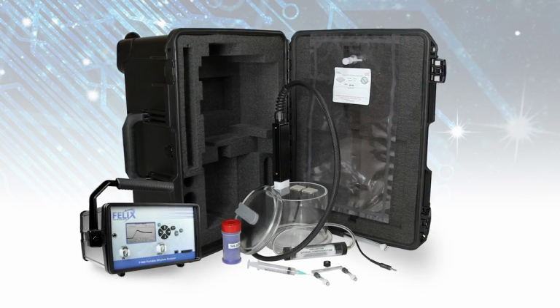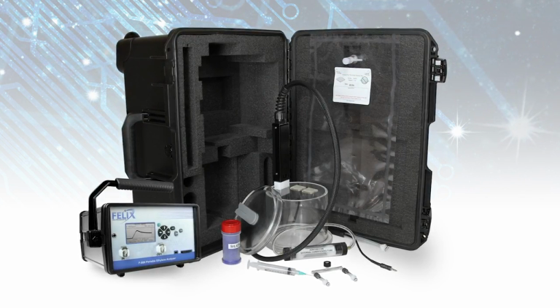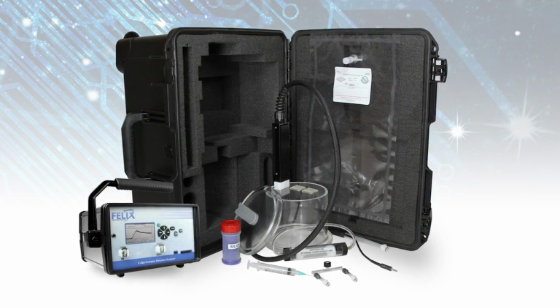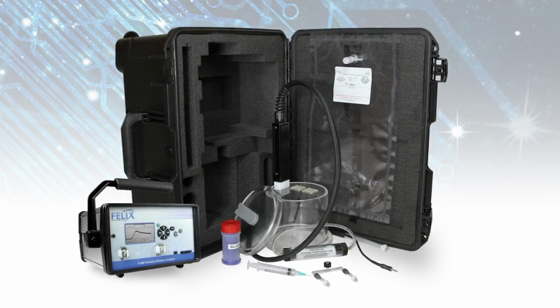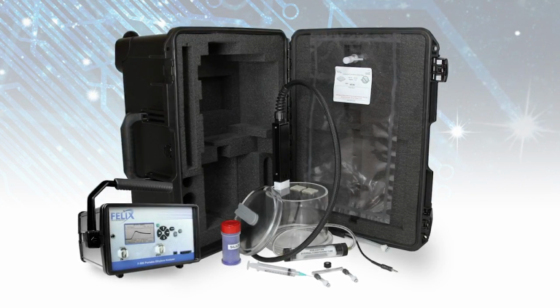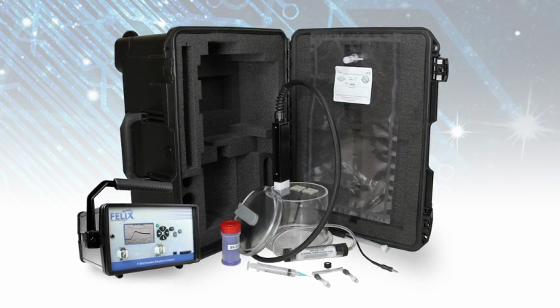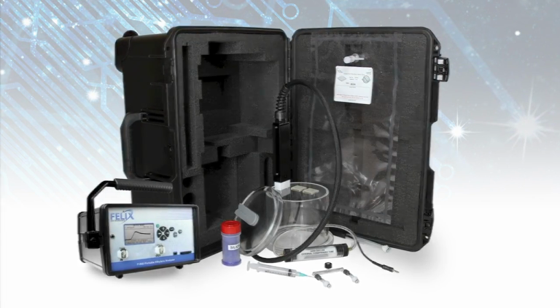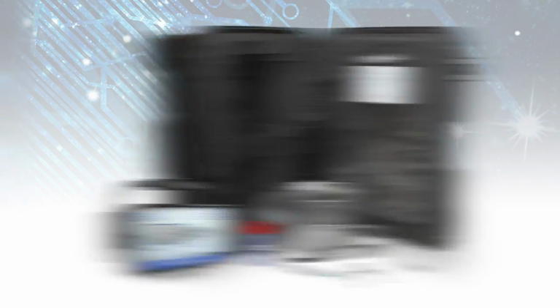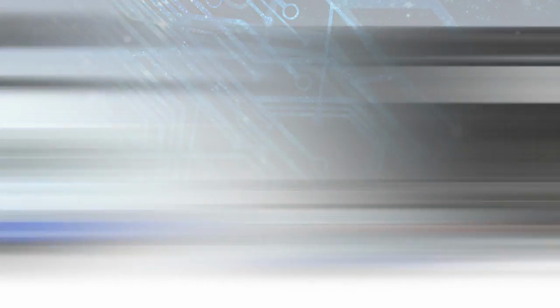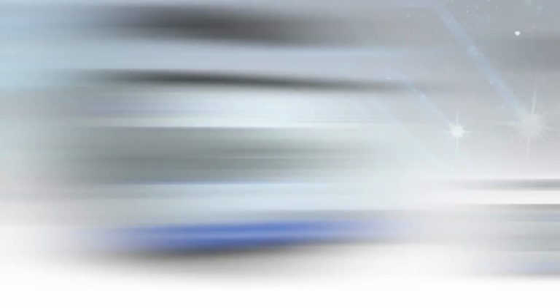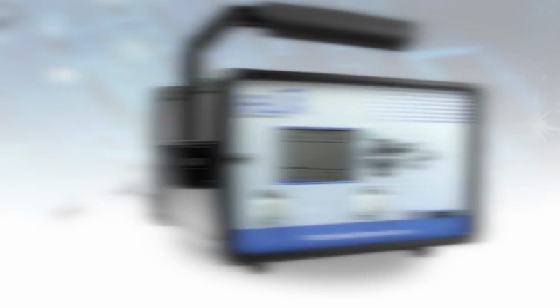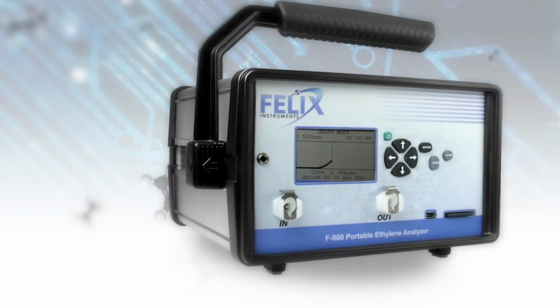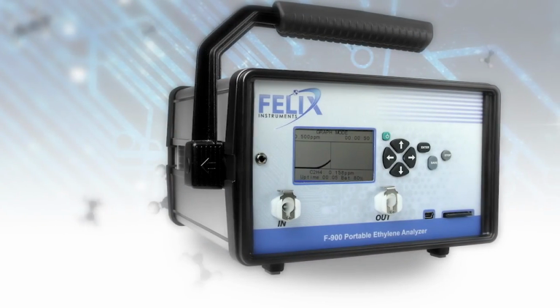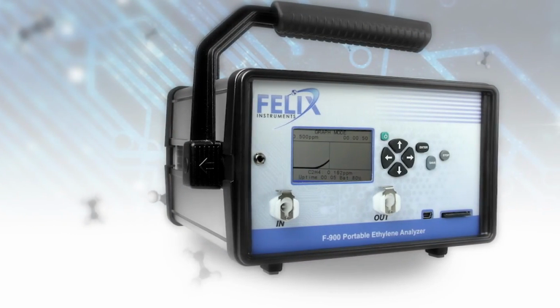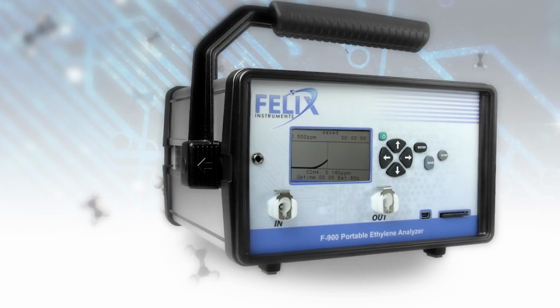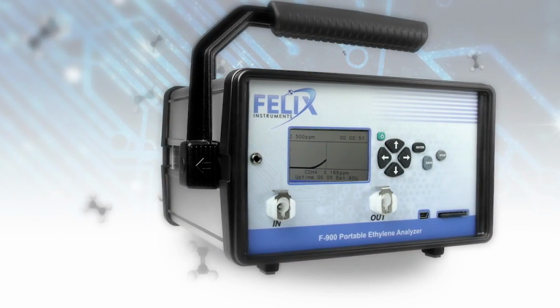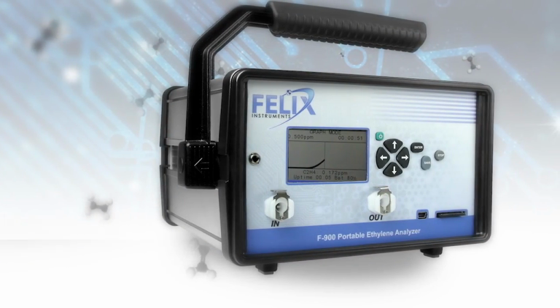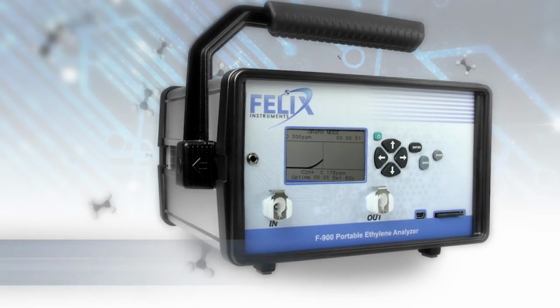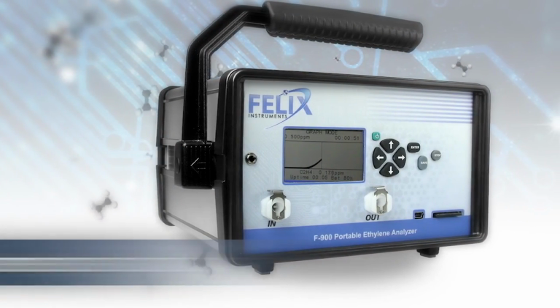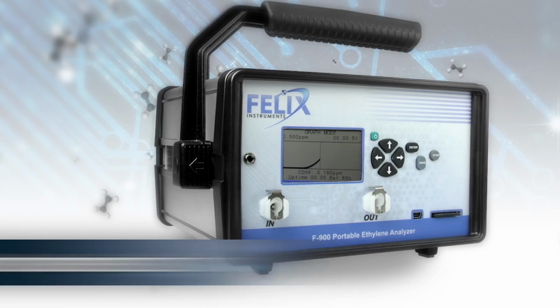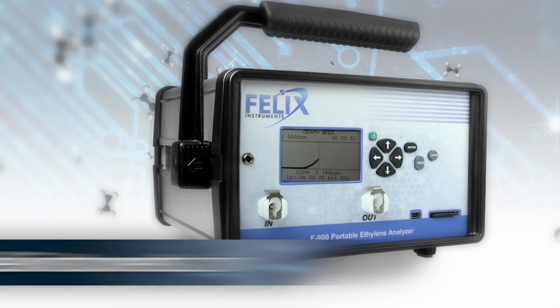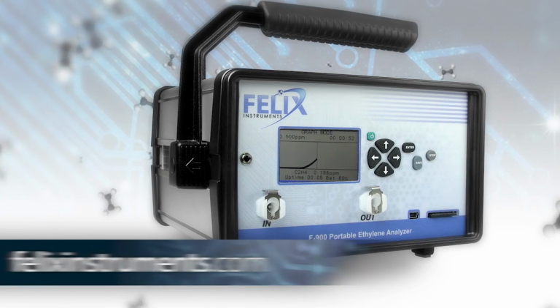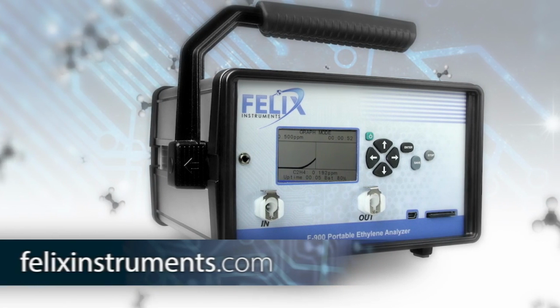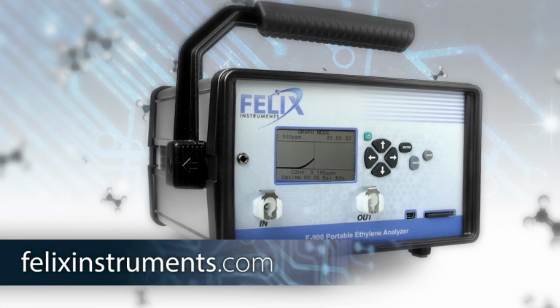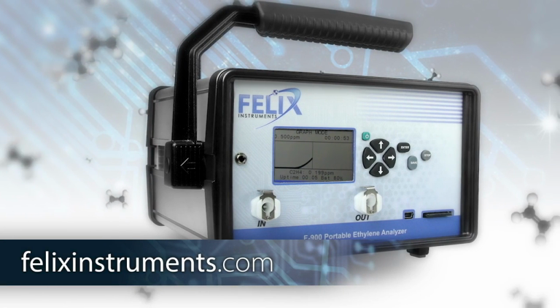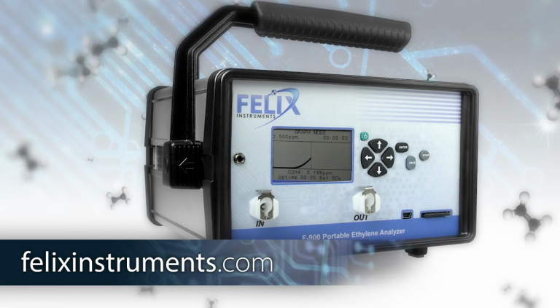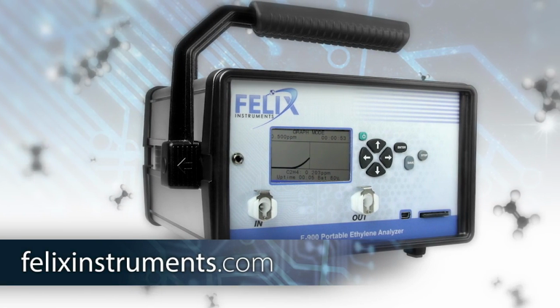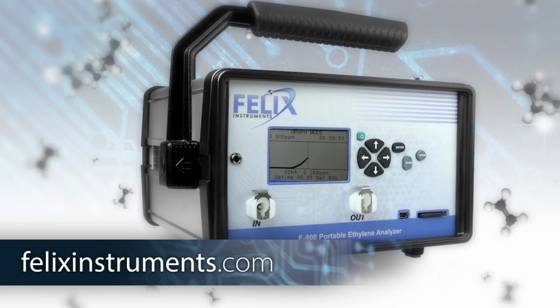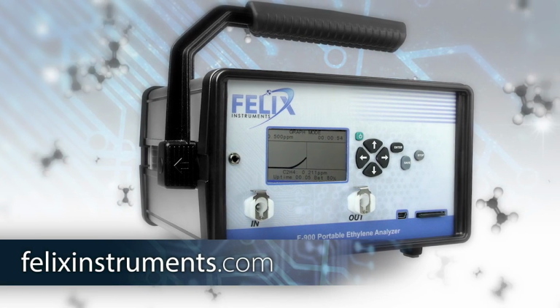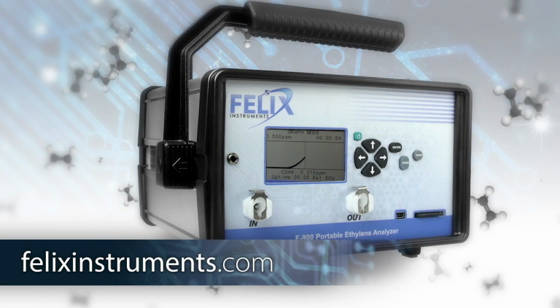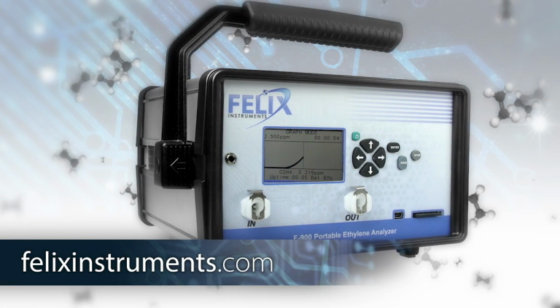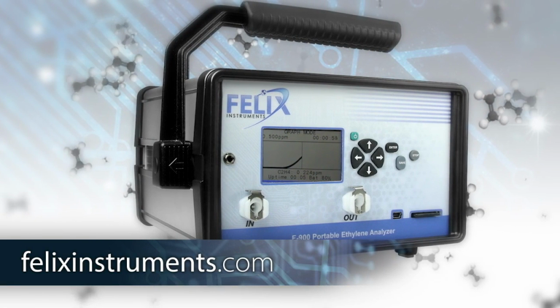For more information regarding the F900 or any of our instruments, visit us online at Felixinstruments.com.